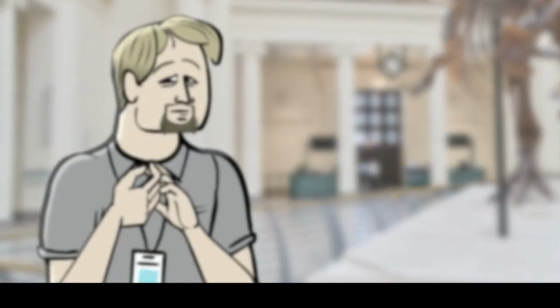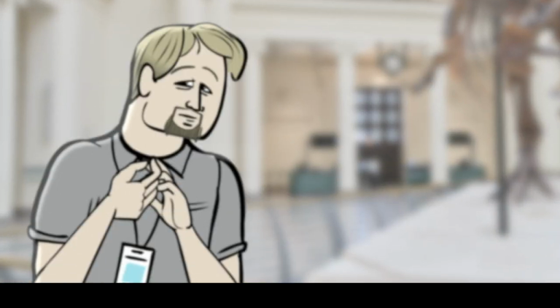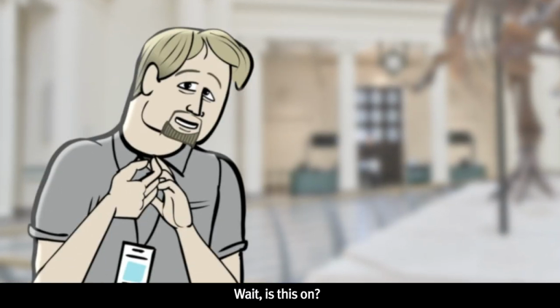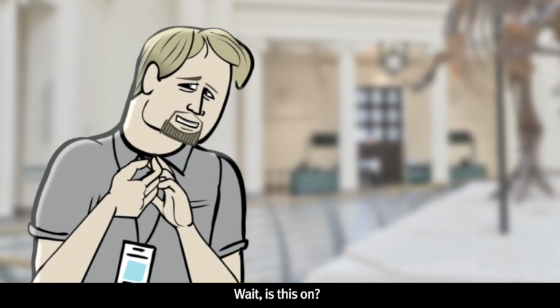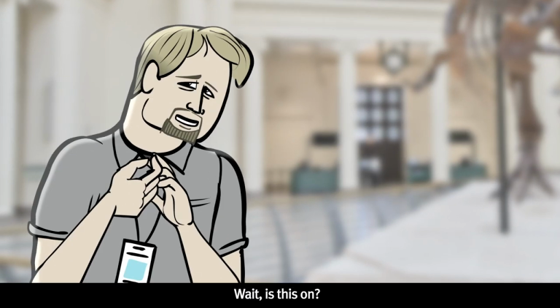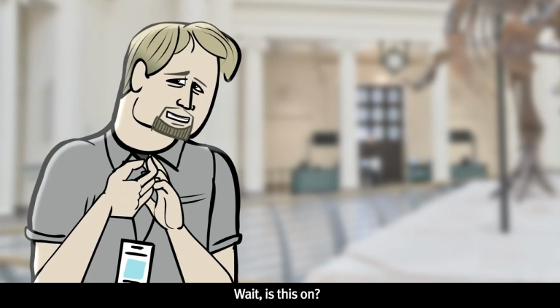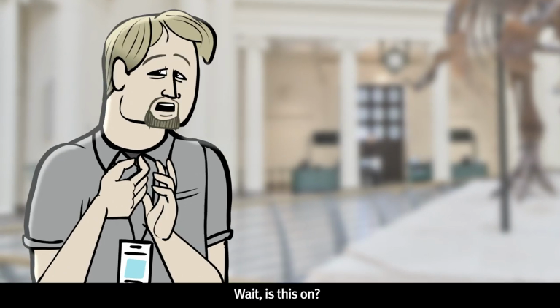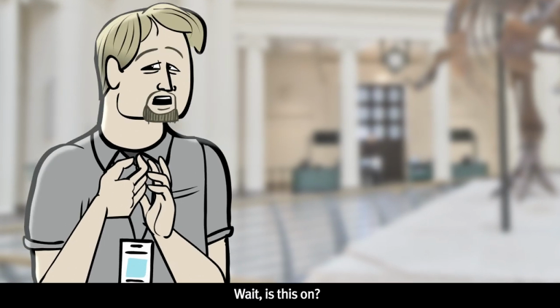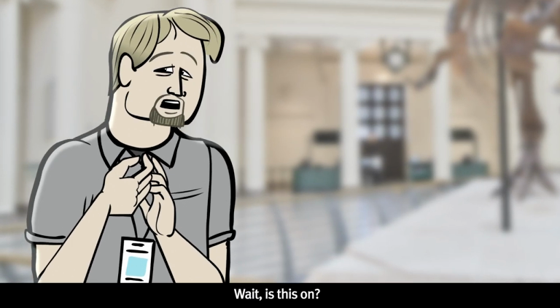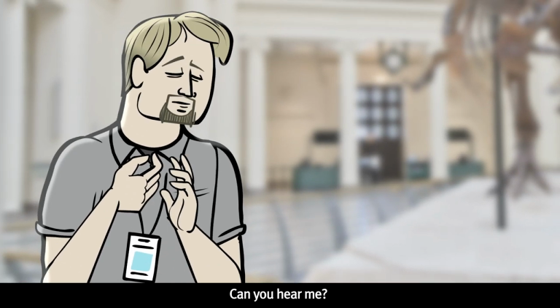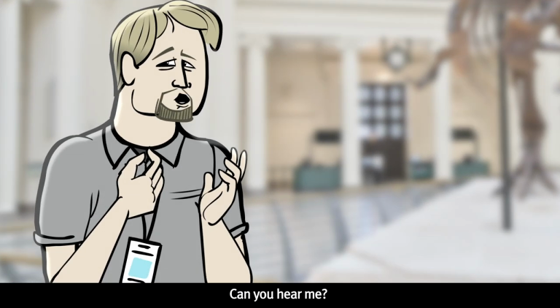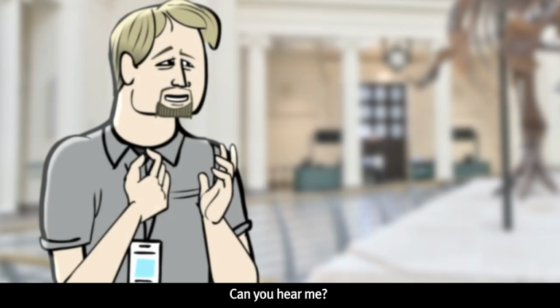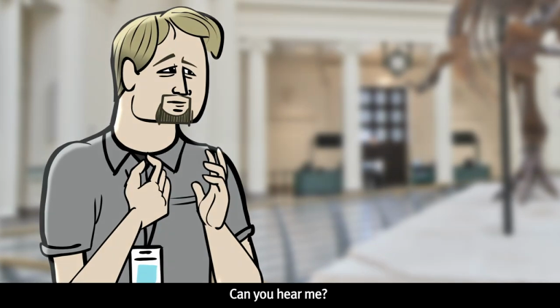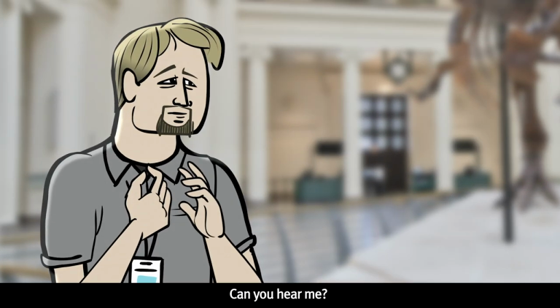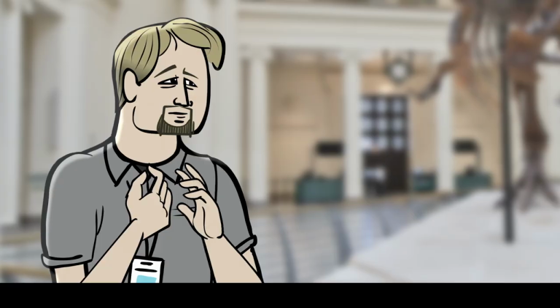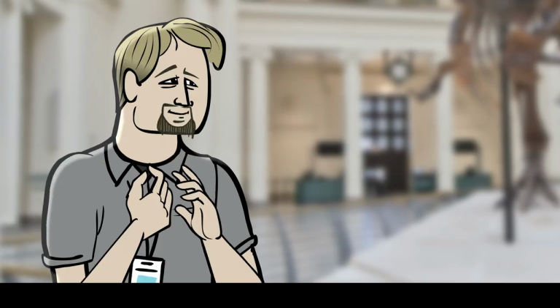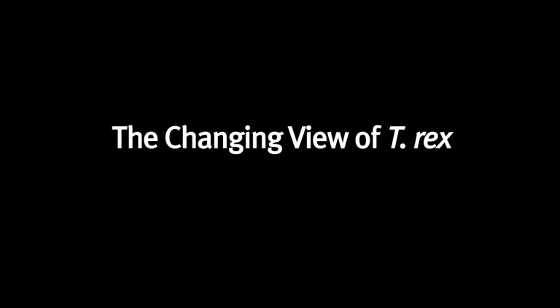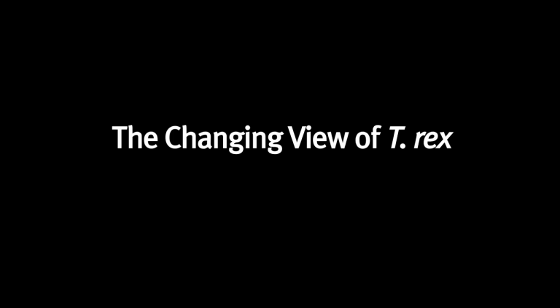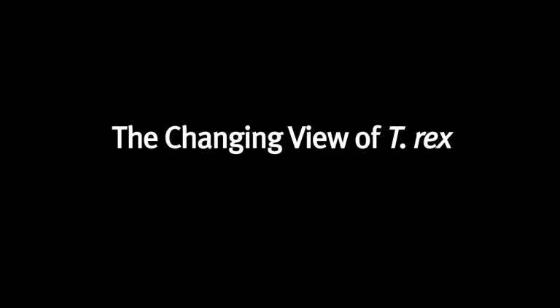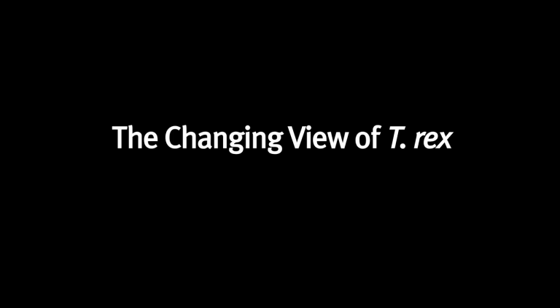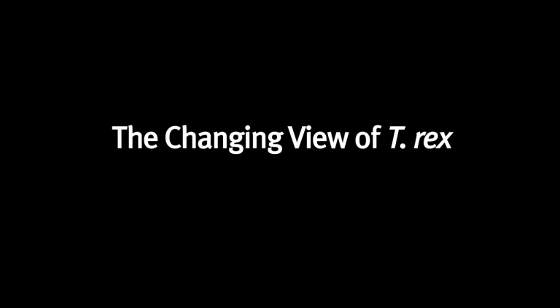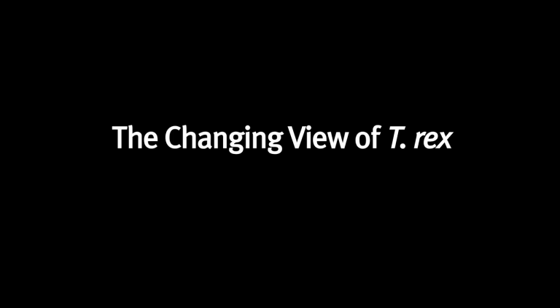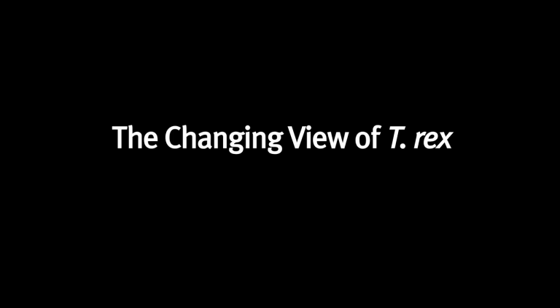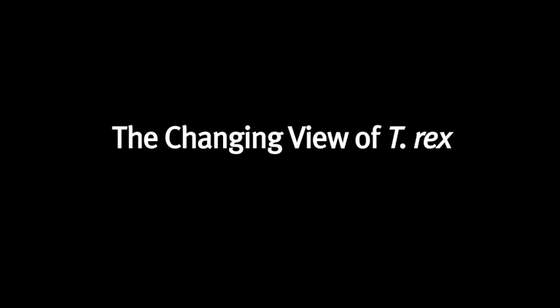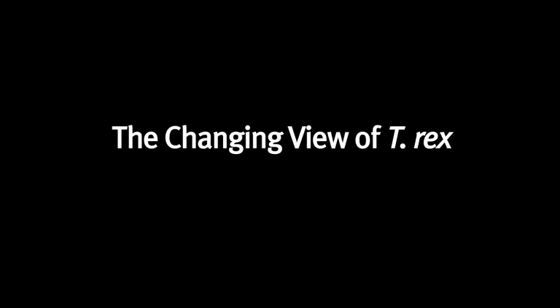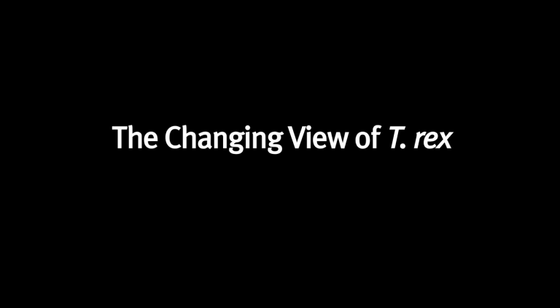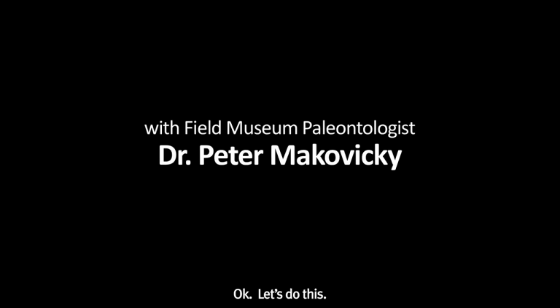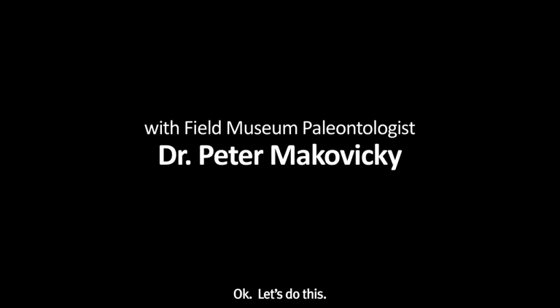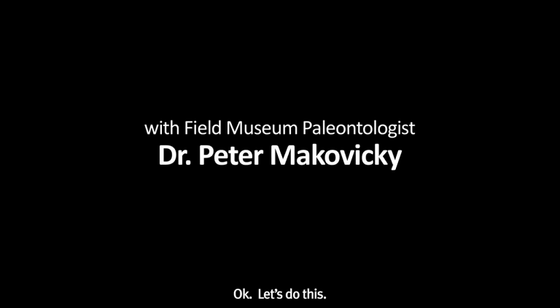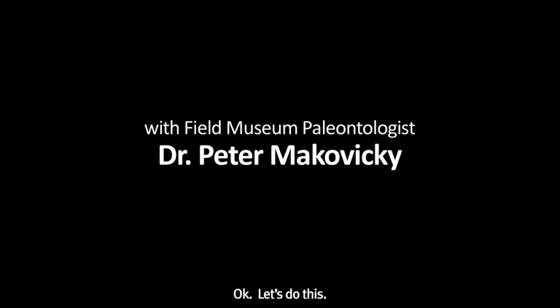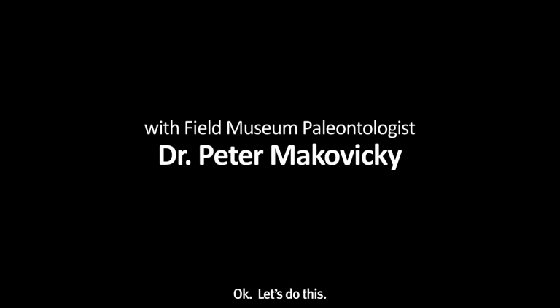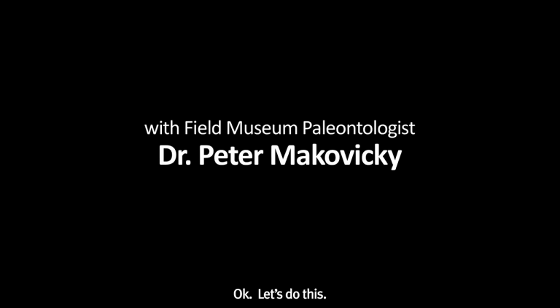Wait, is this on? Can you hear me? Okay, let's do this.